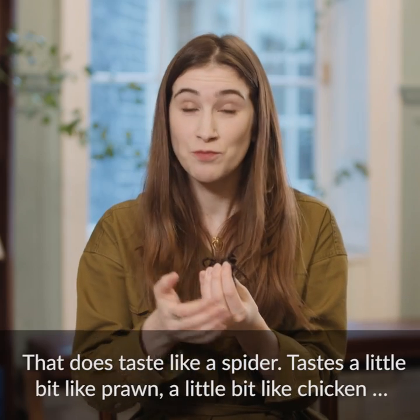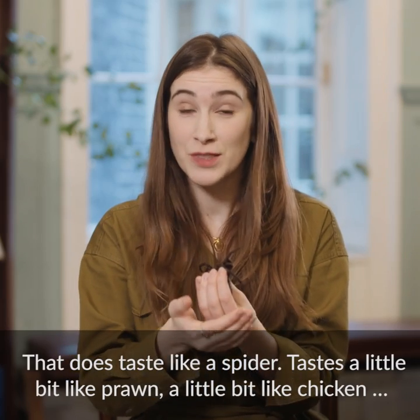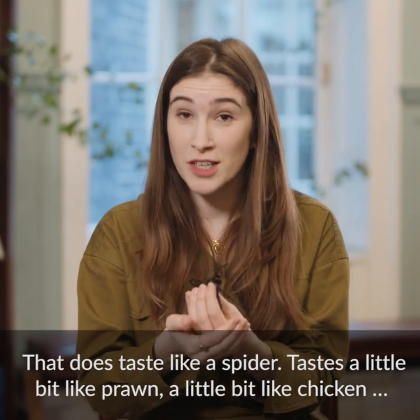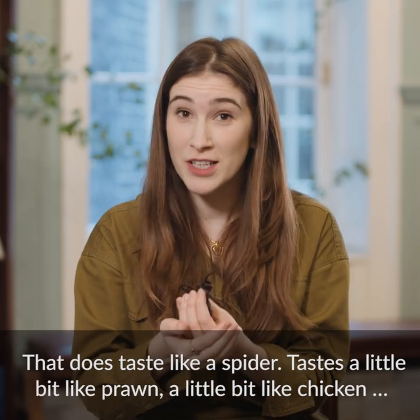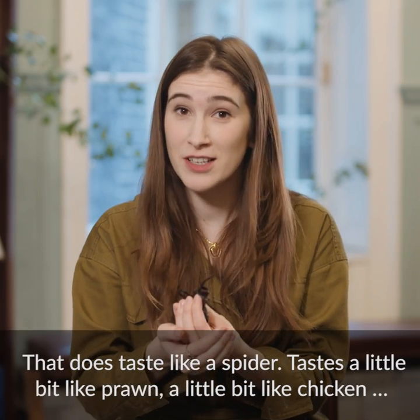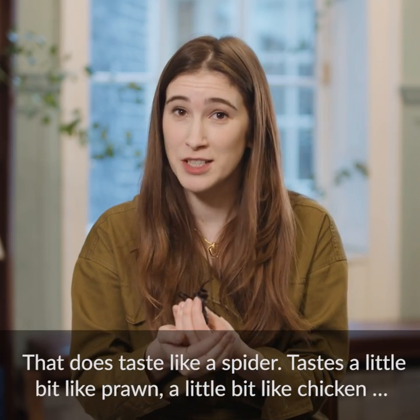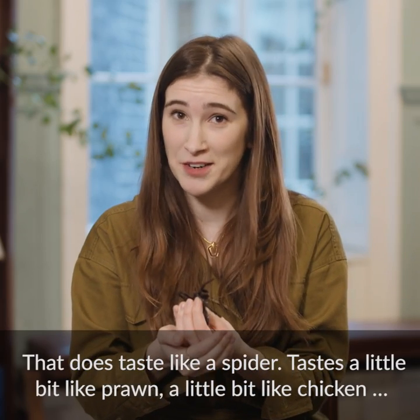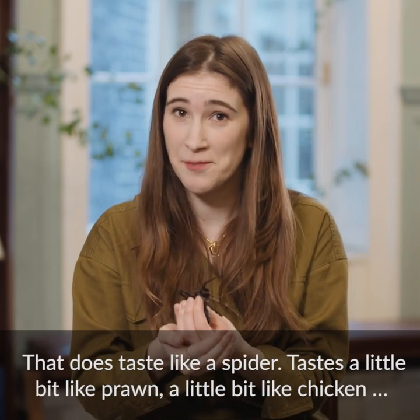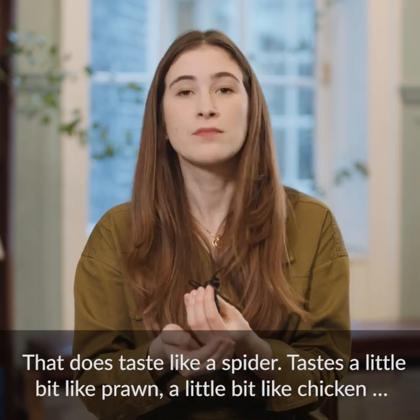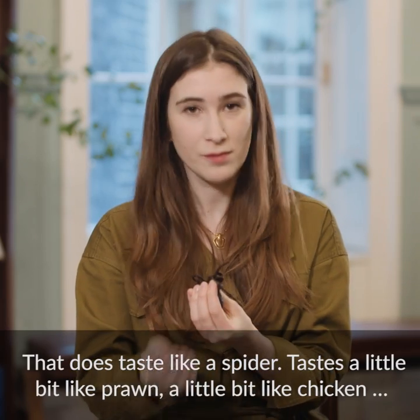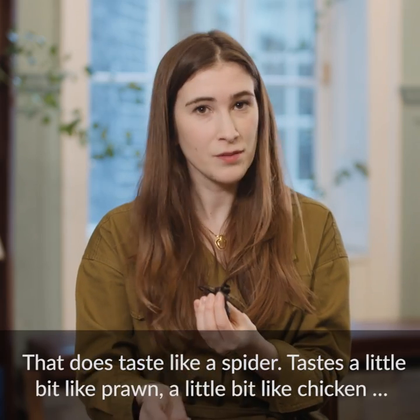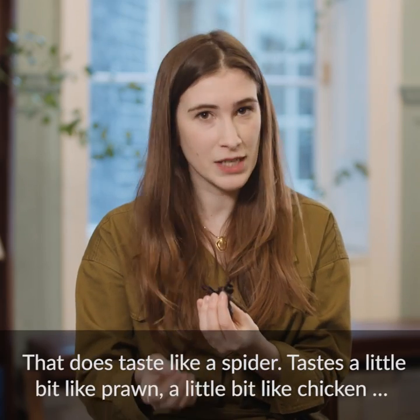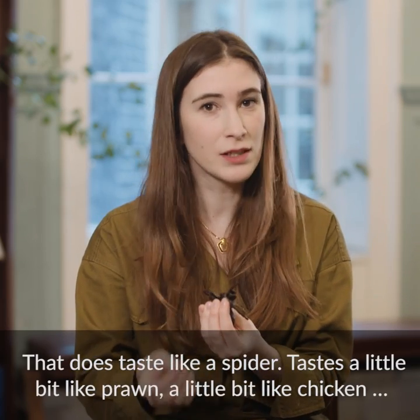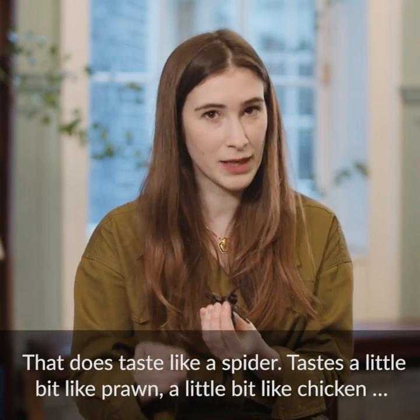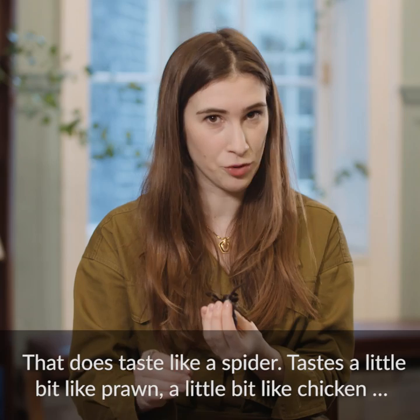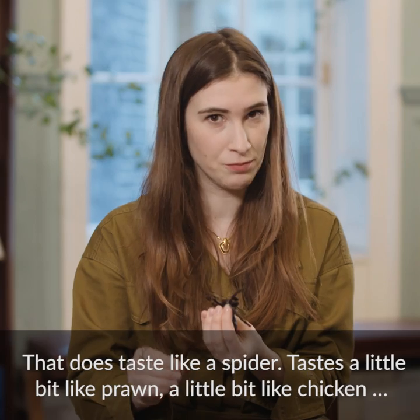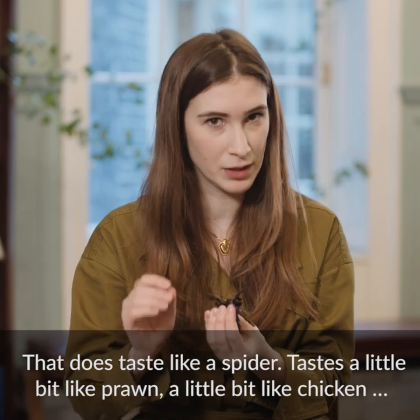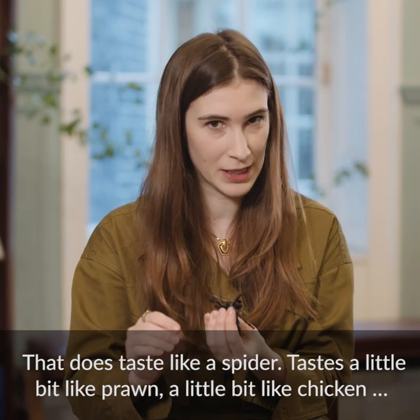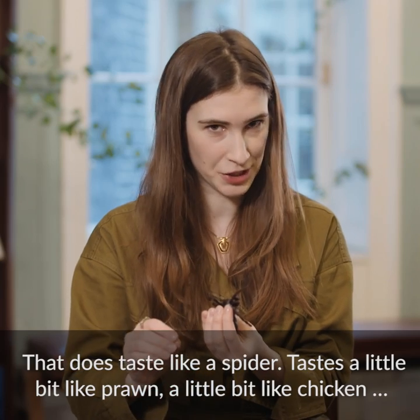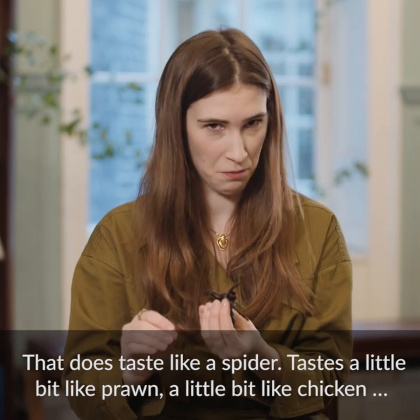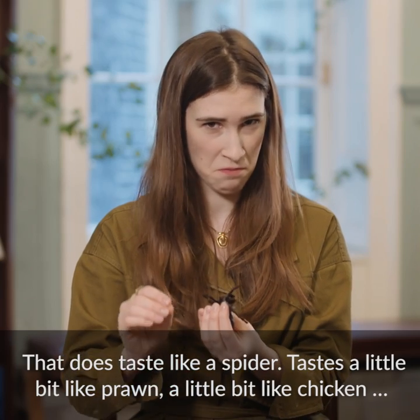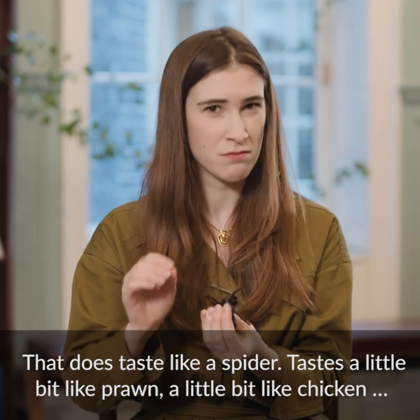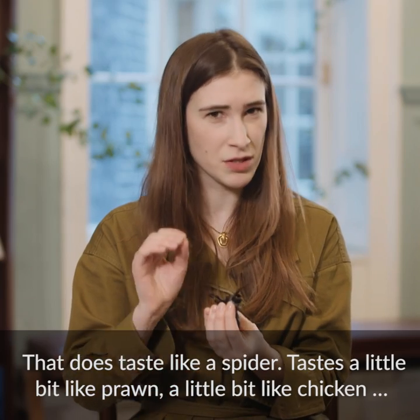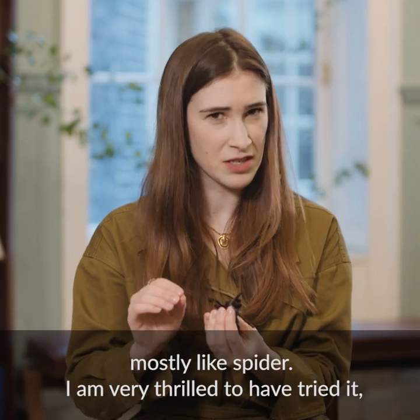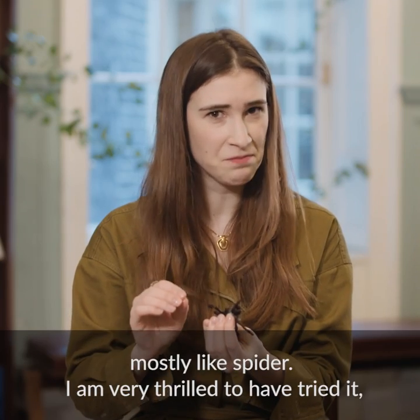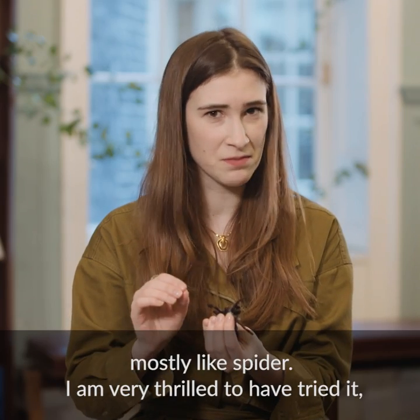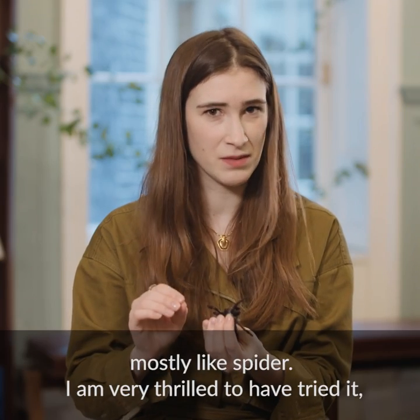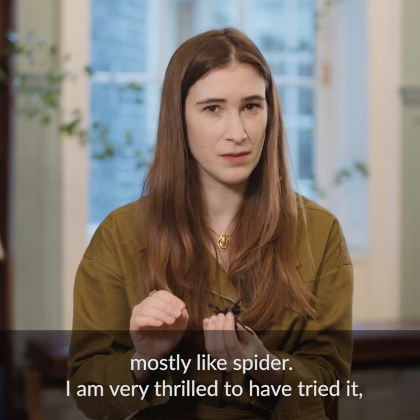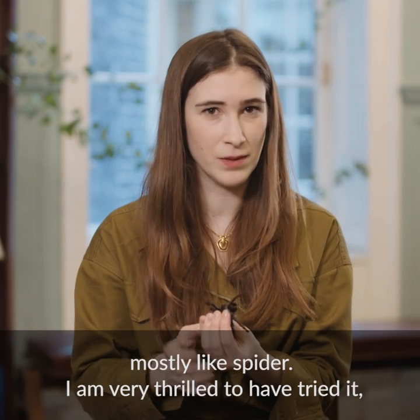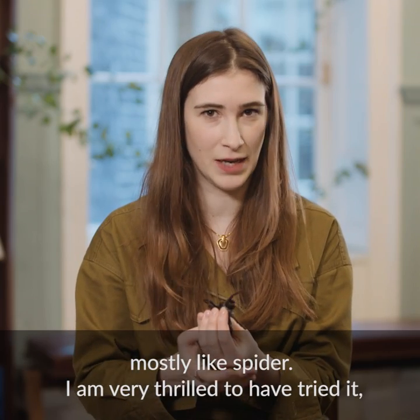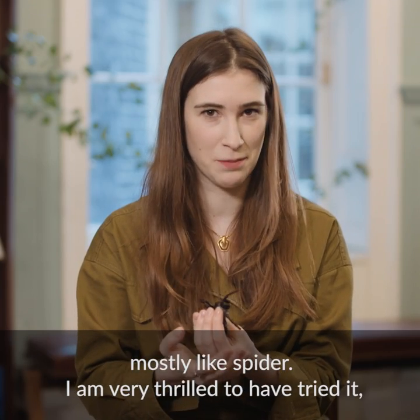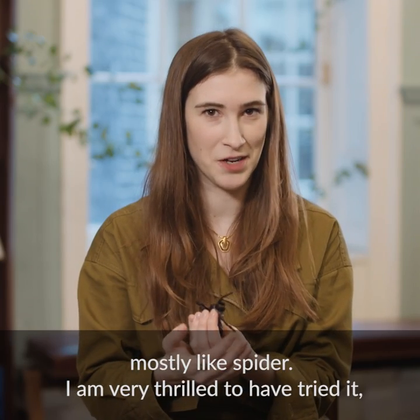That does taste like a spider. Tastes a little bit like prawn, a little bit like chicken. Mostly like spider.